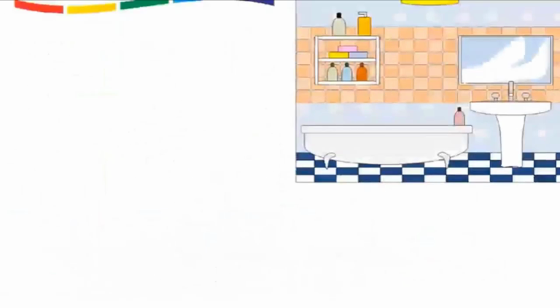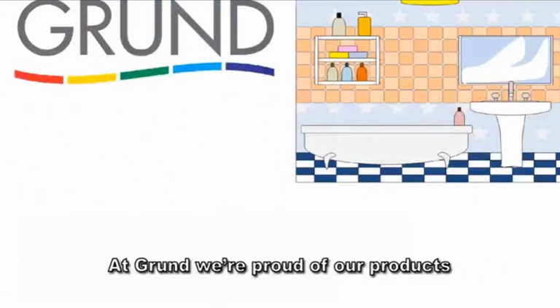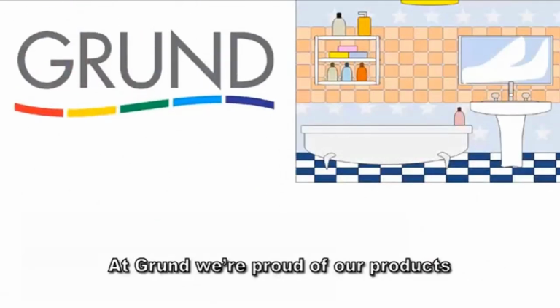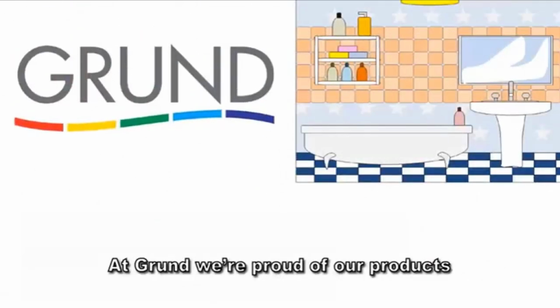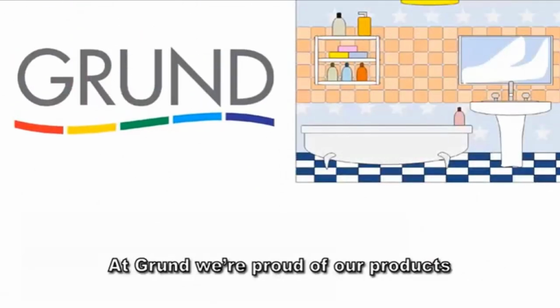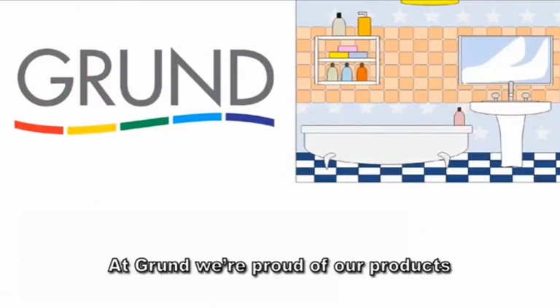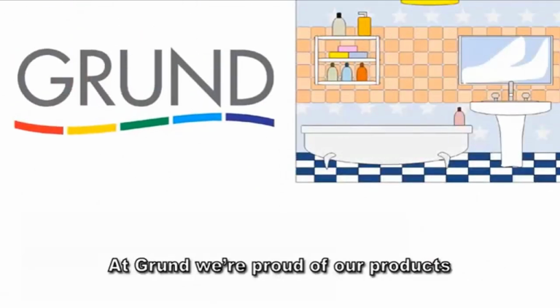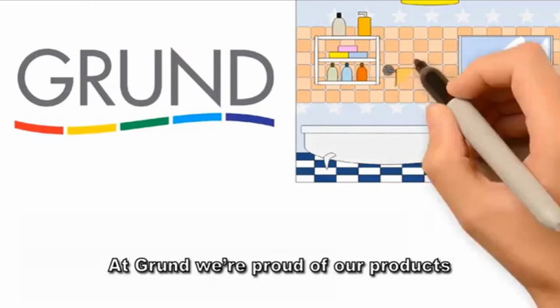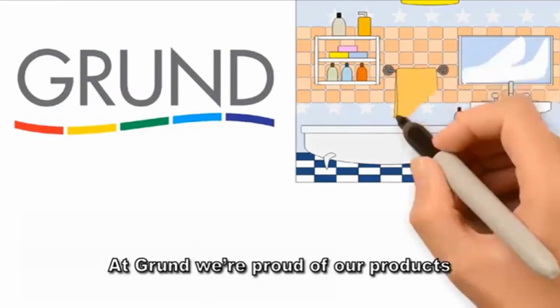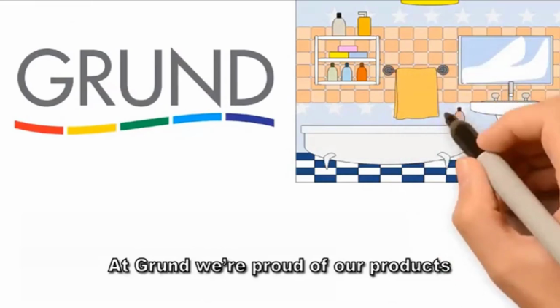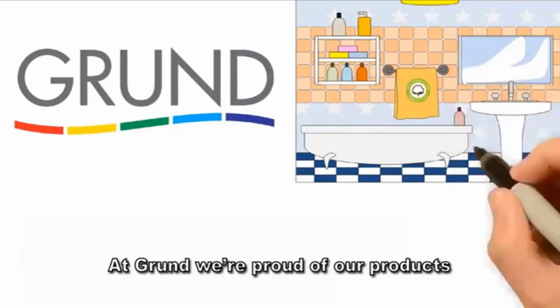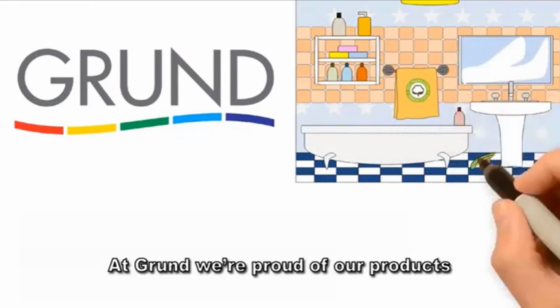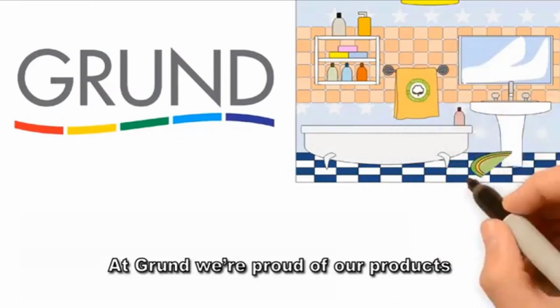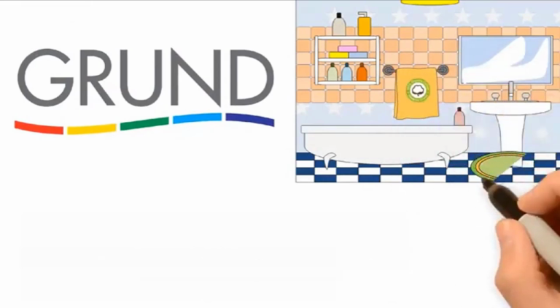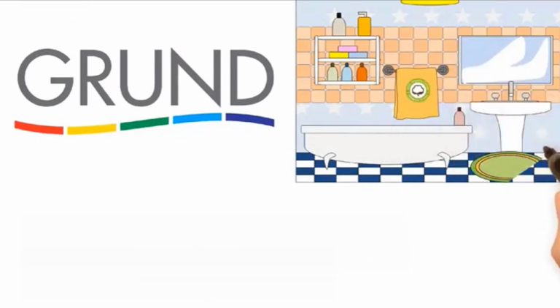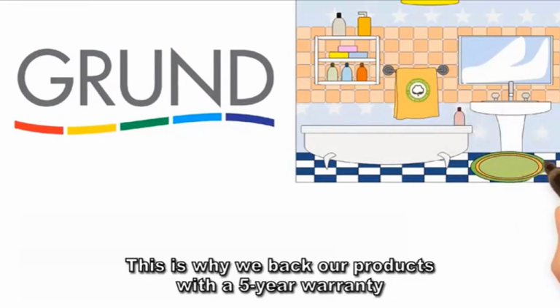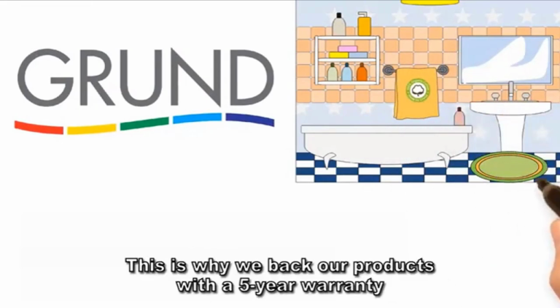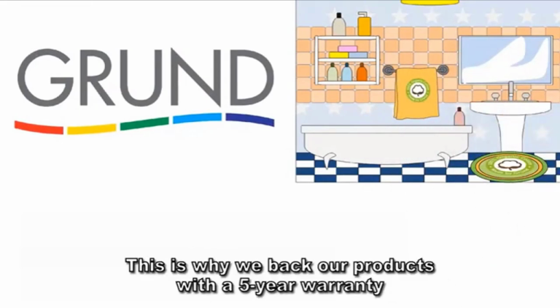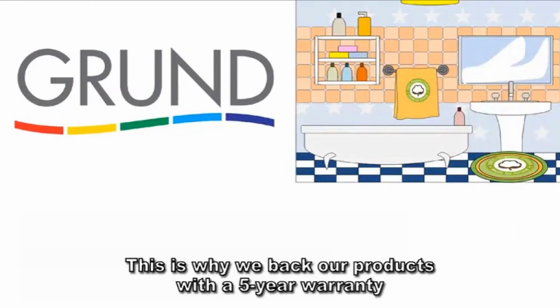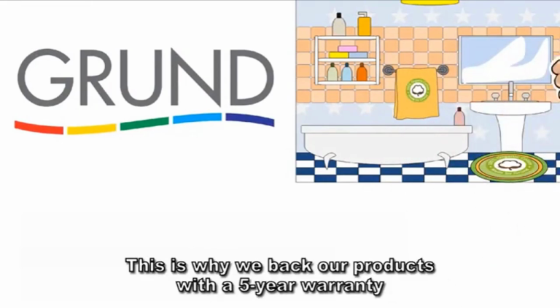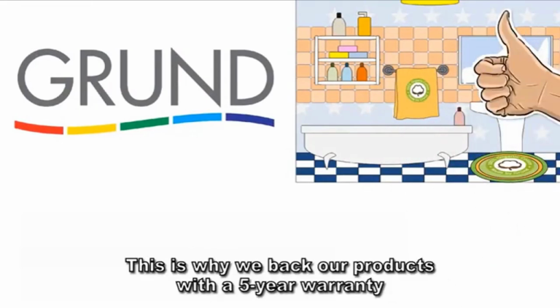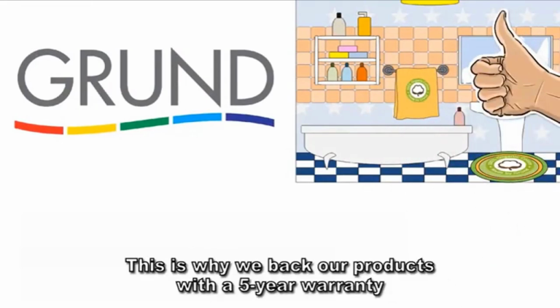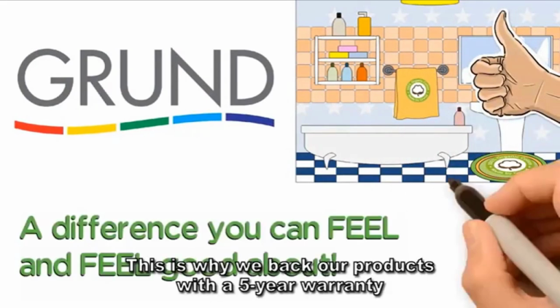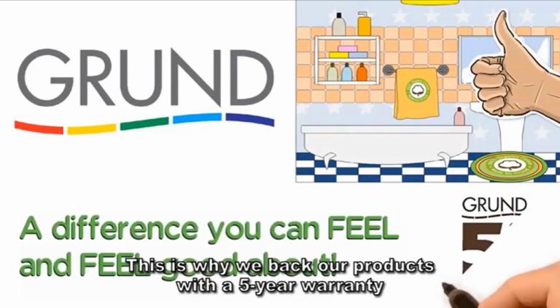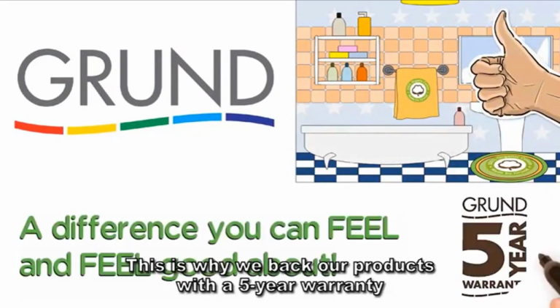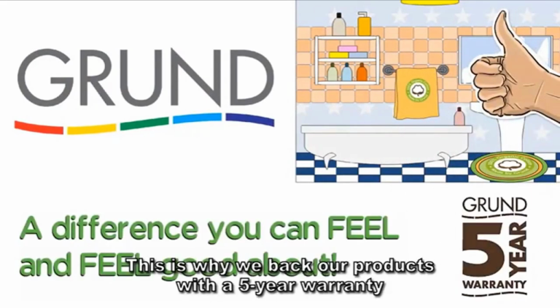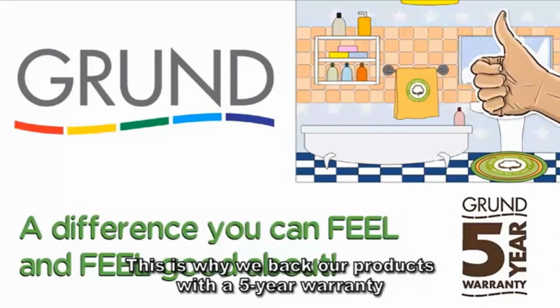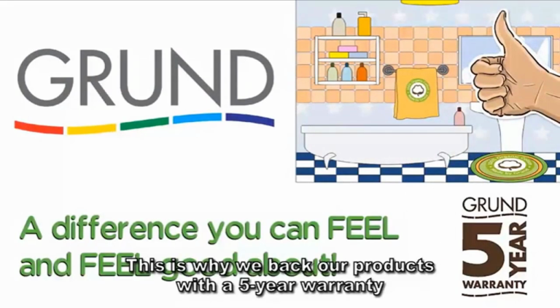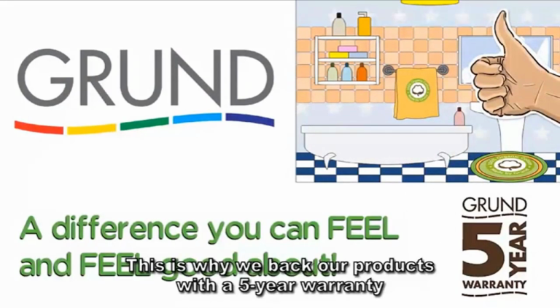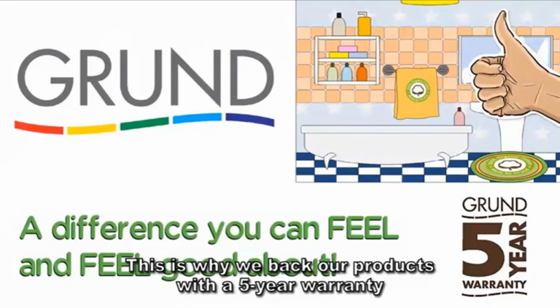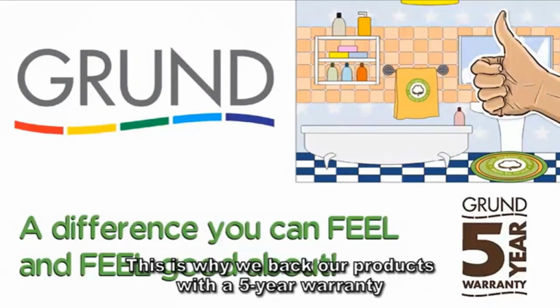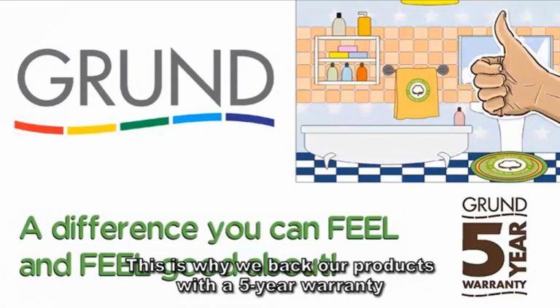At Grund, we're proud of our products. This is why we back our products with a 5-year warranty.